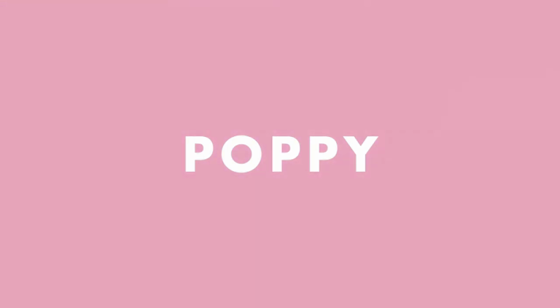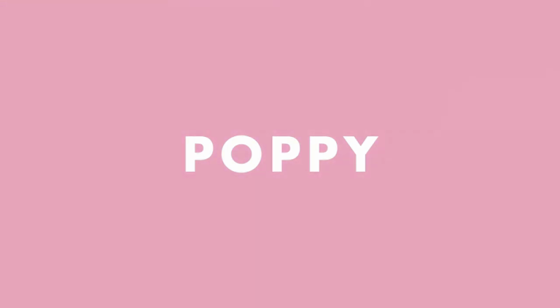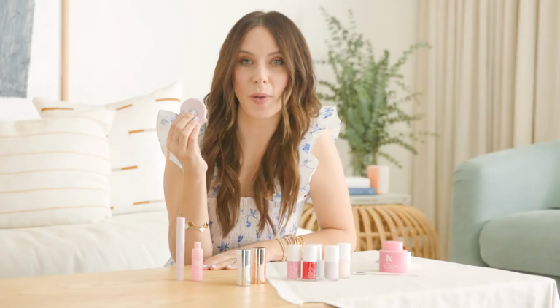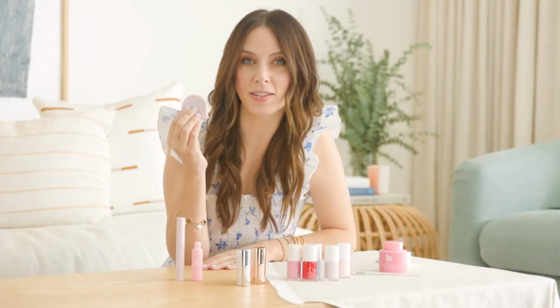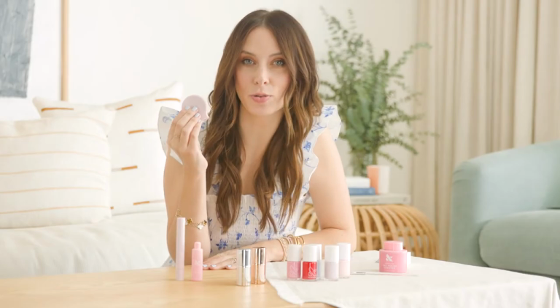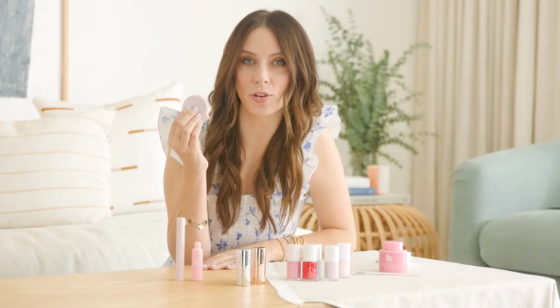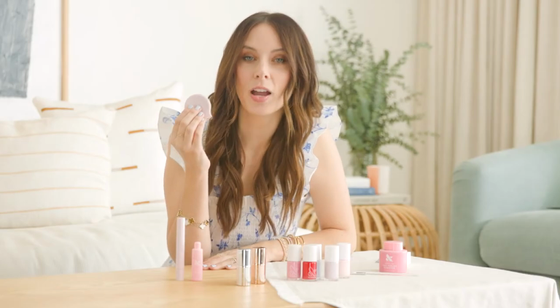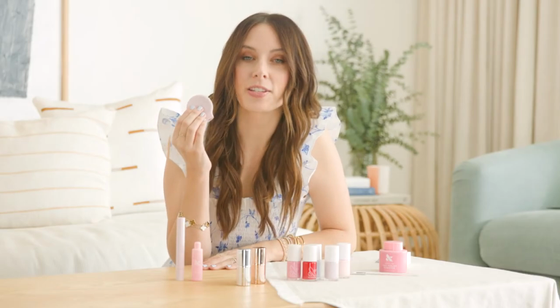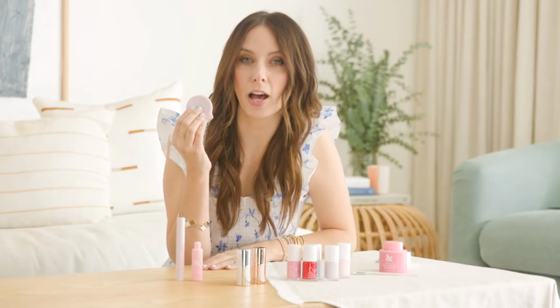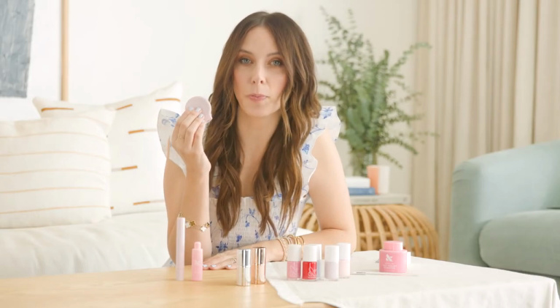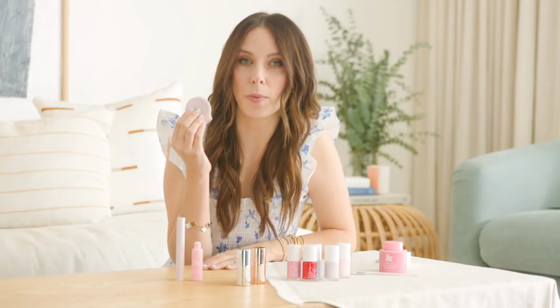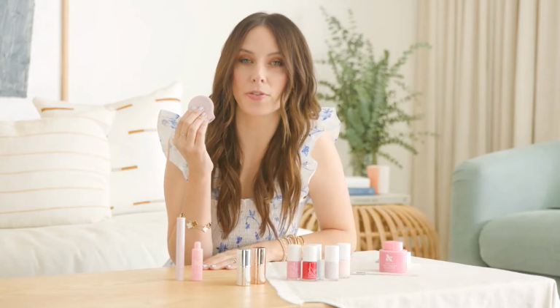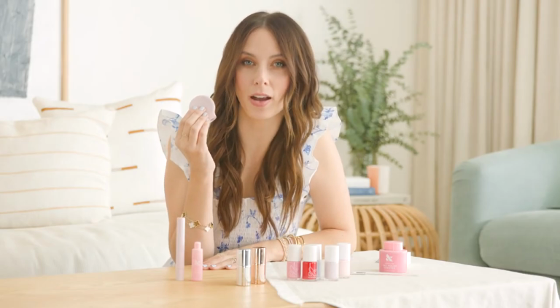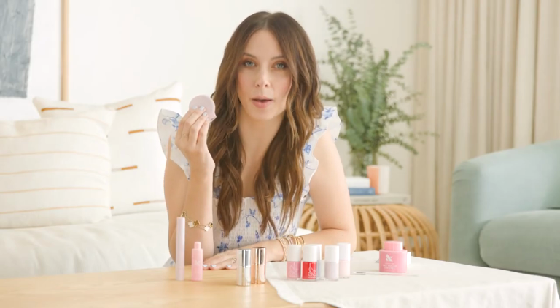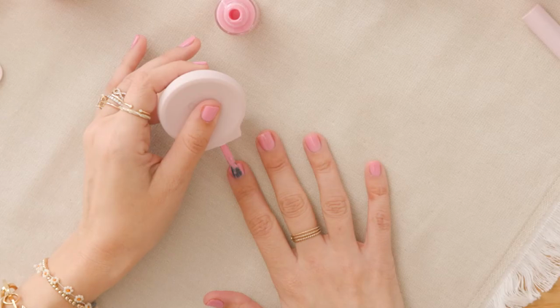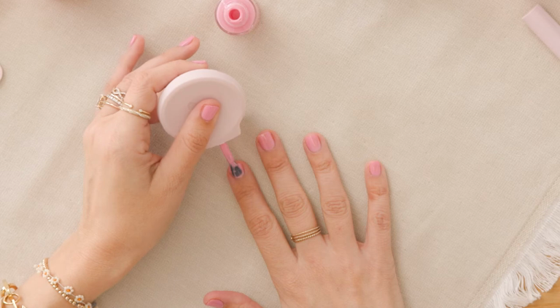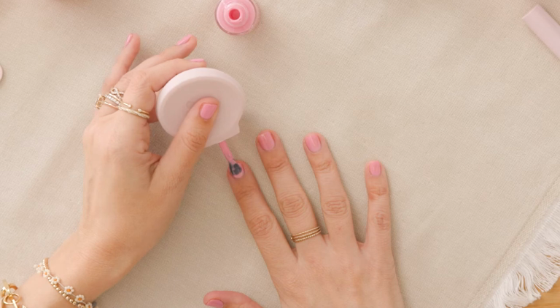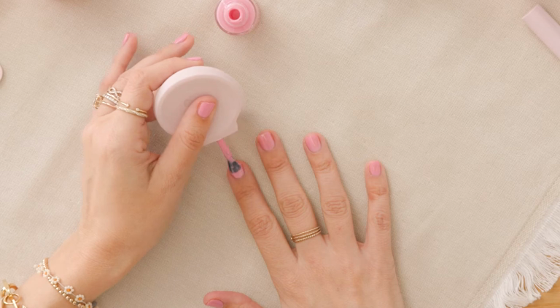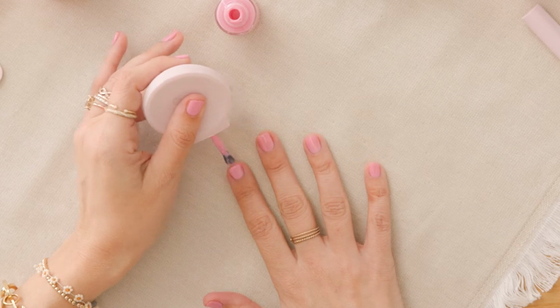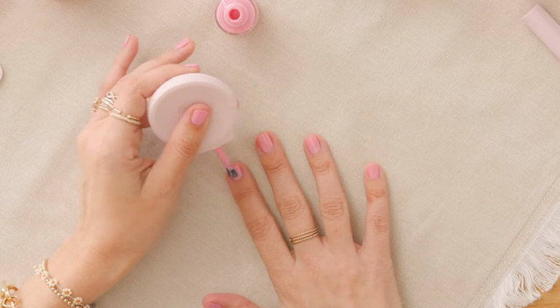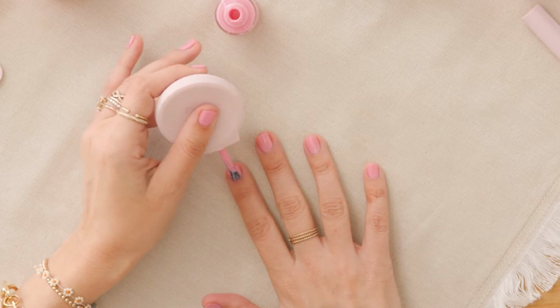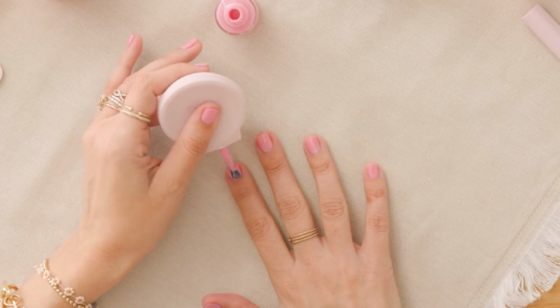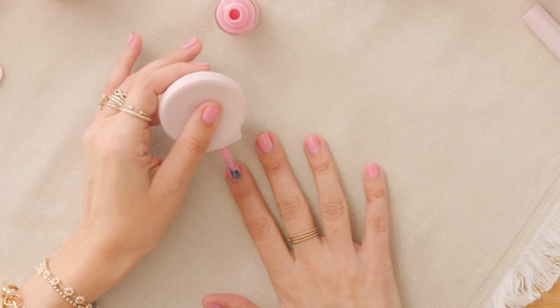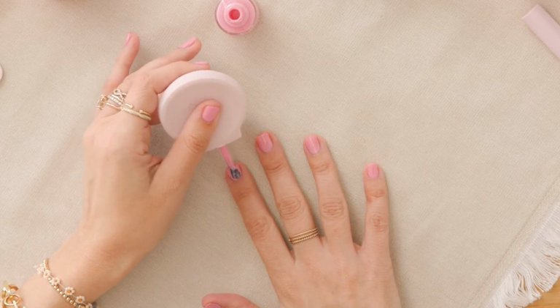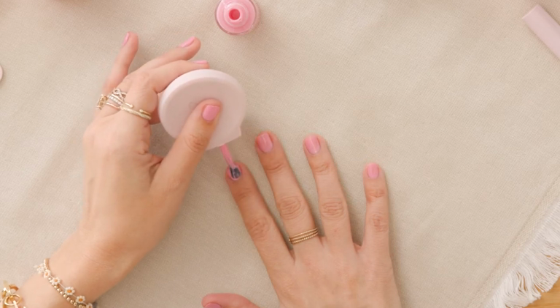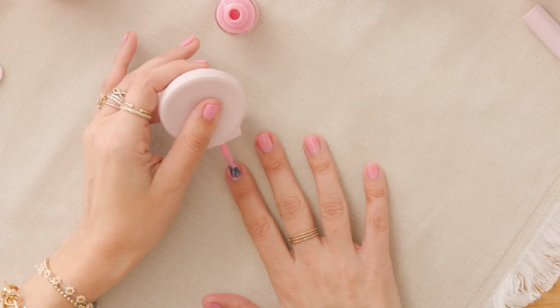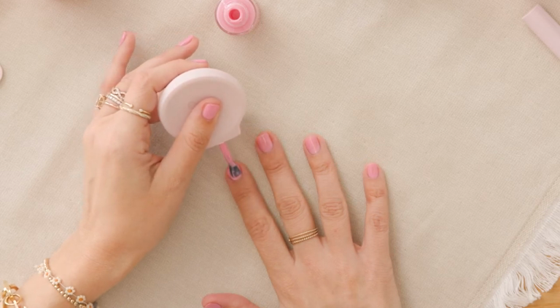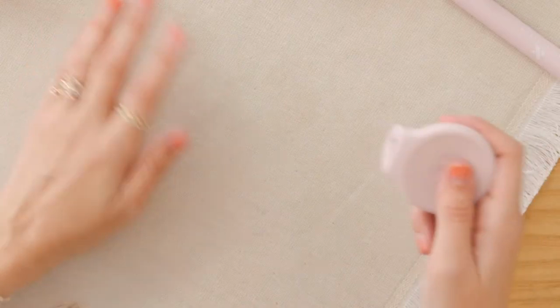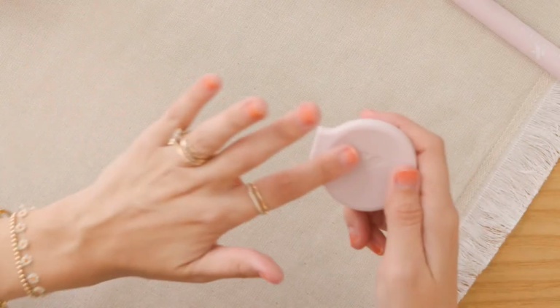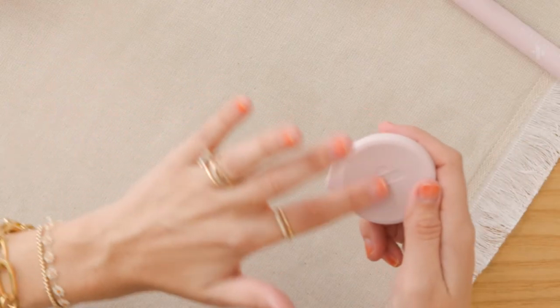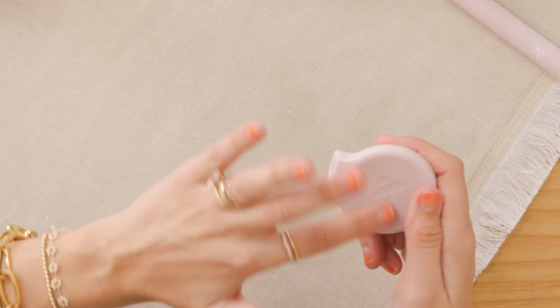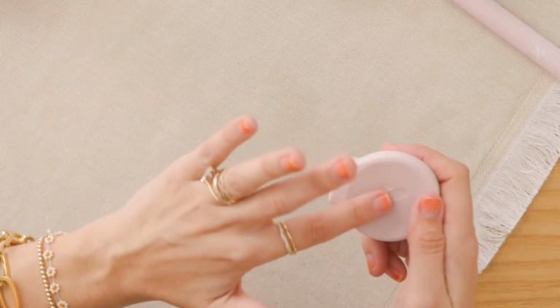Poppy is a patented tool that's going to help you paint with your non-dominant hand. It makes it so easy to paint your nails. Let me teach you how to use Poppy.